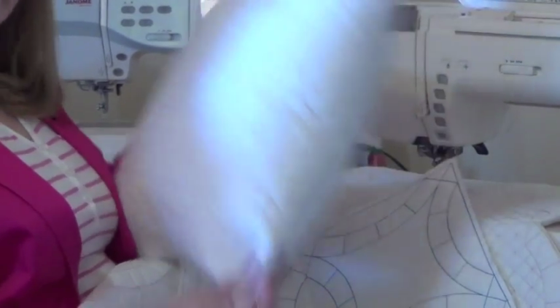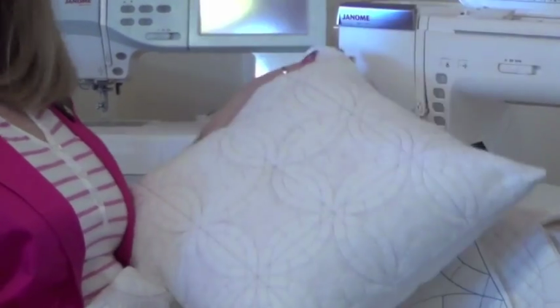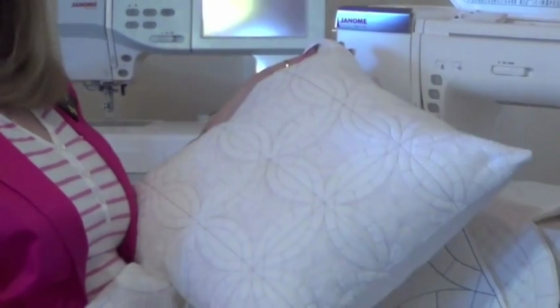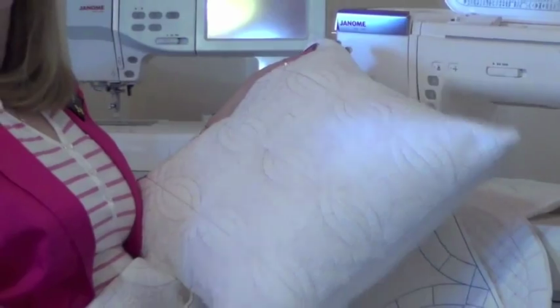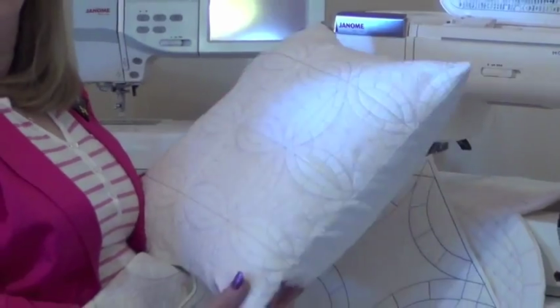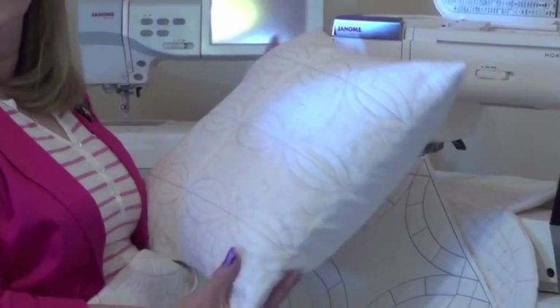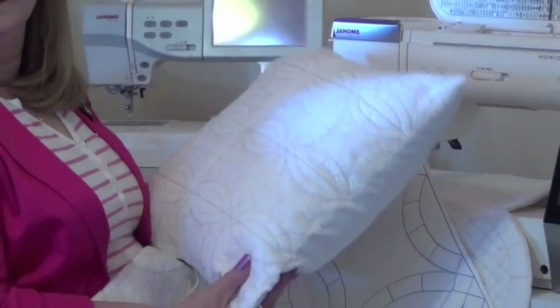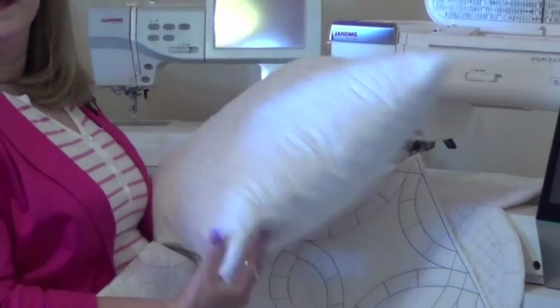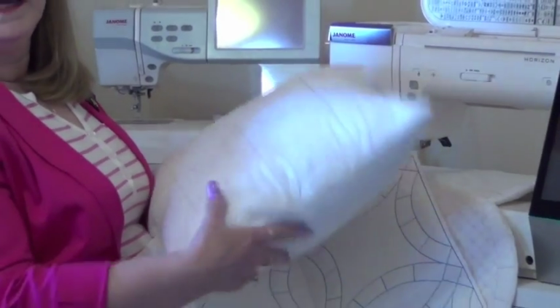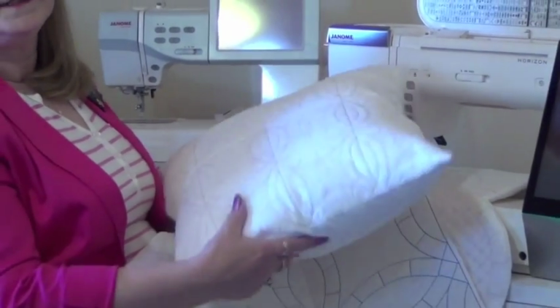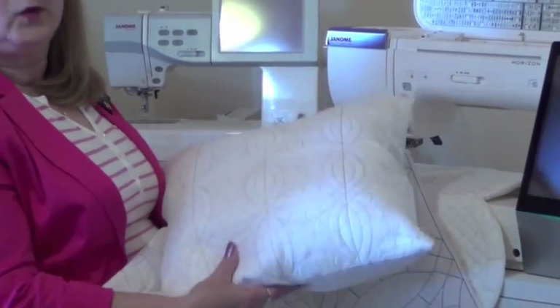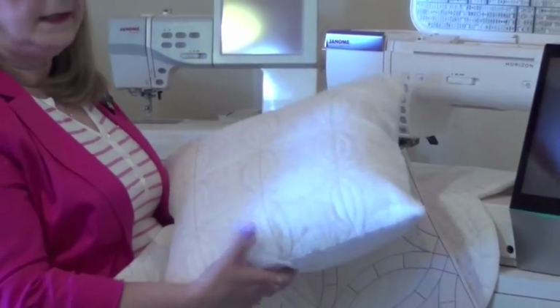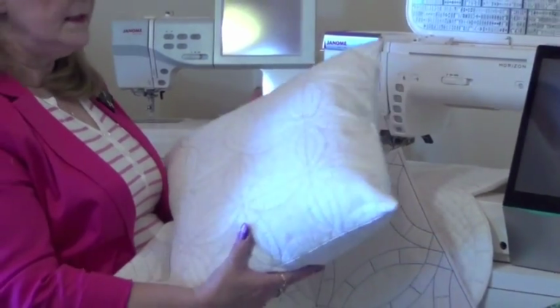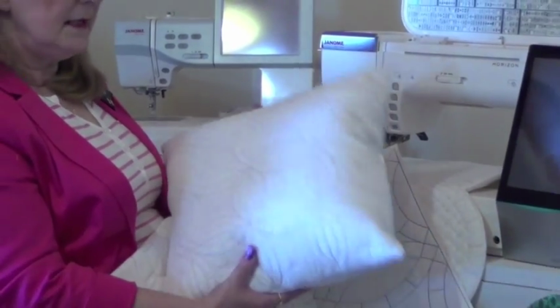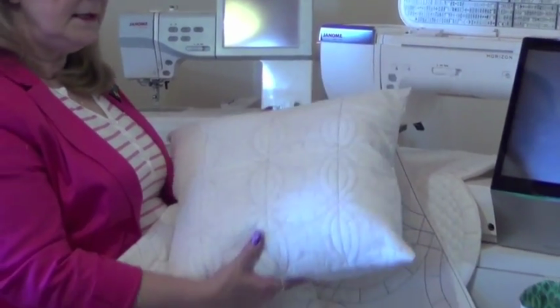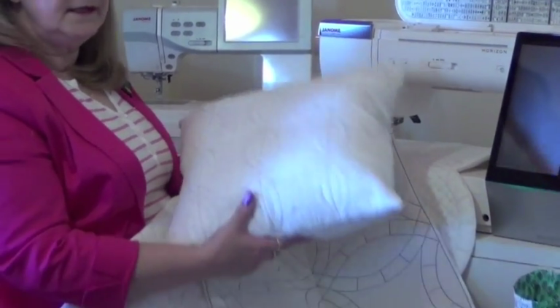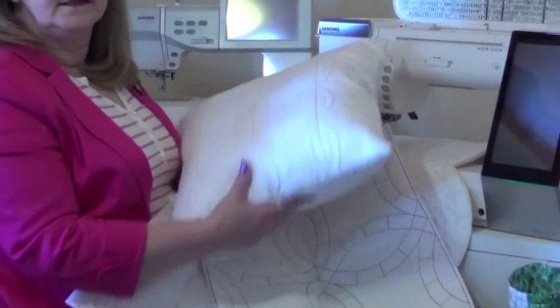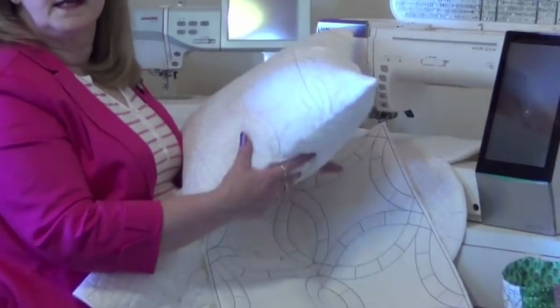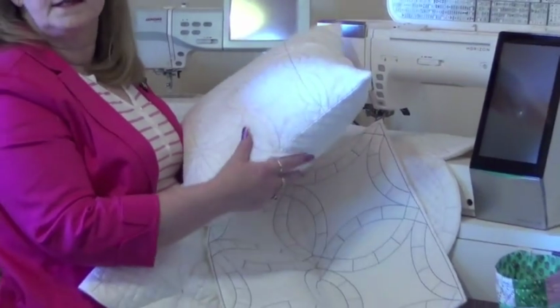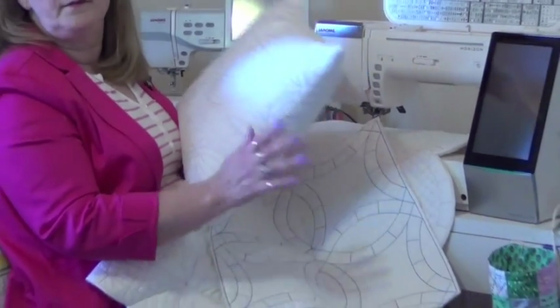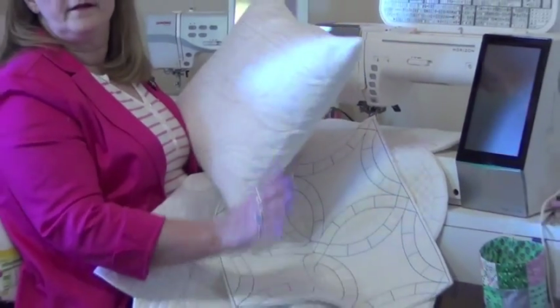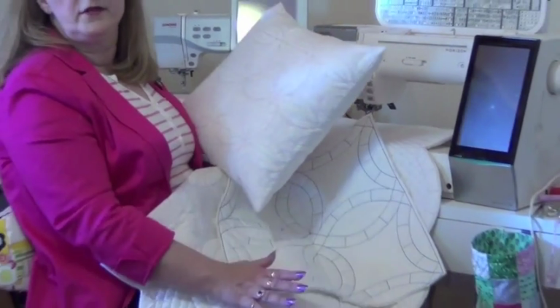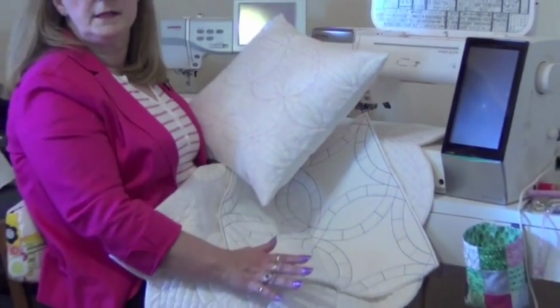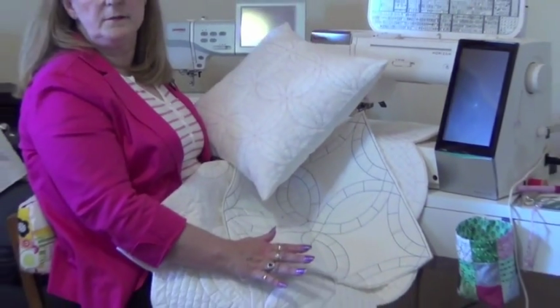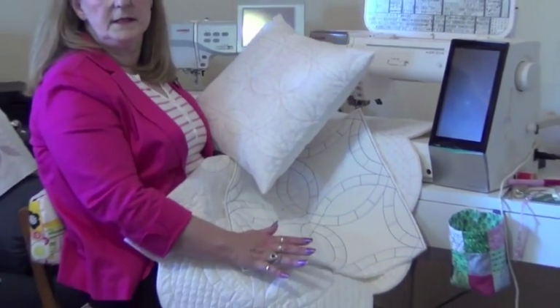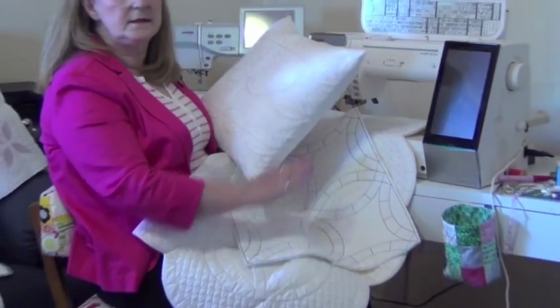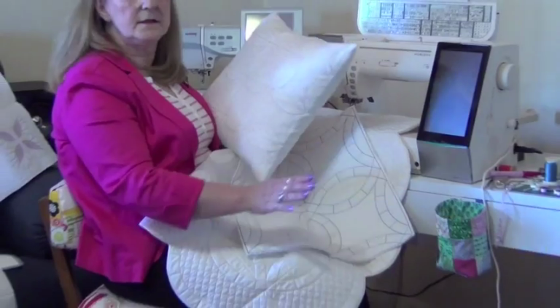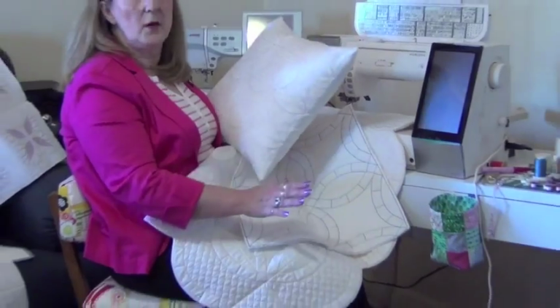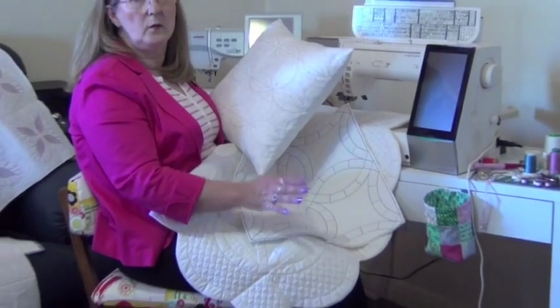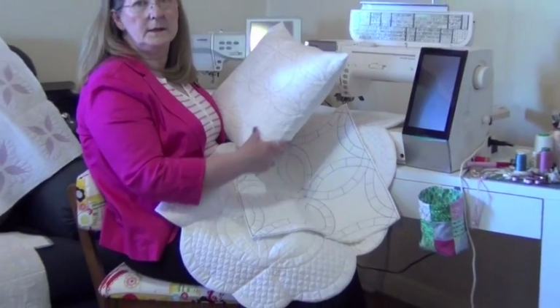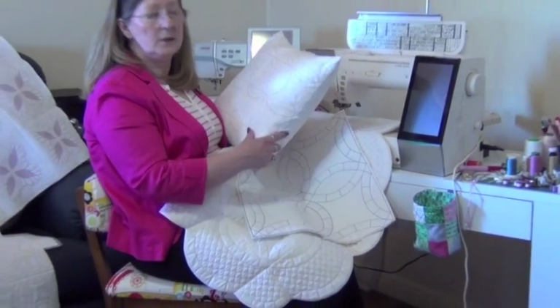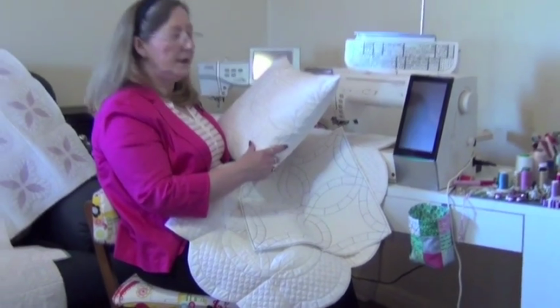It's a lot of fun. It's quick. It's easy — it takes about 13 minutes to sew out one square.